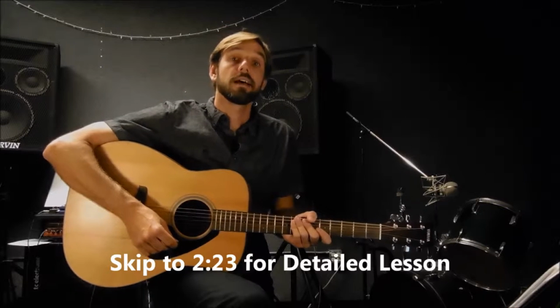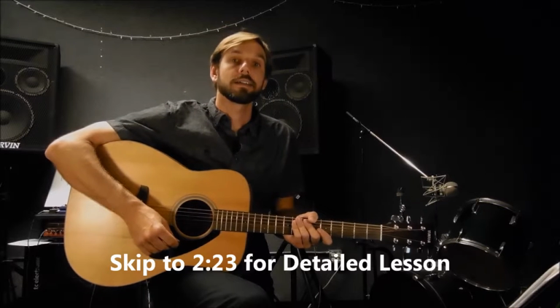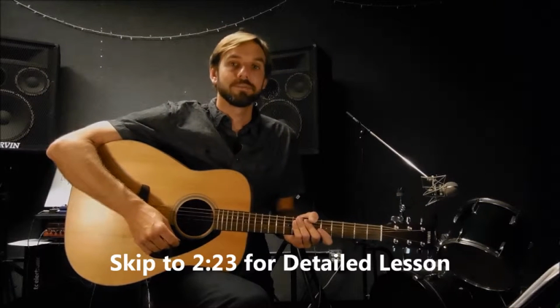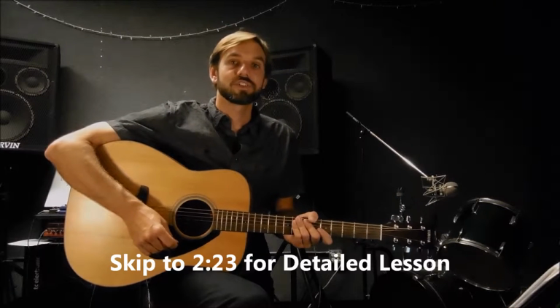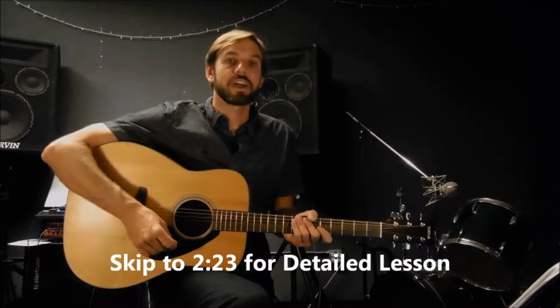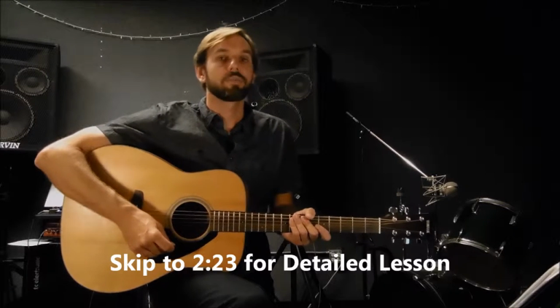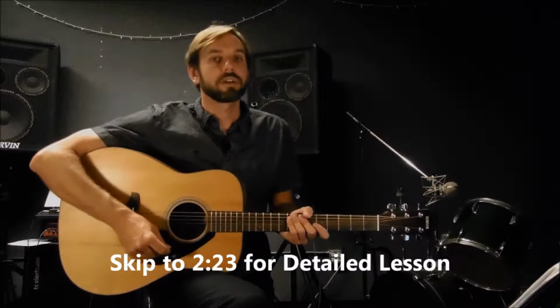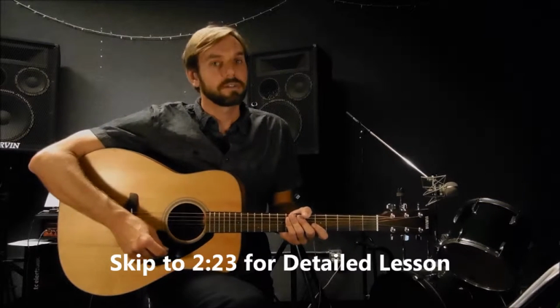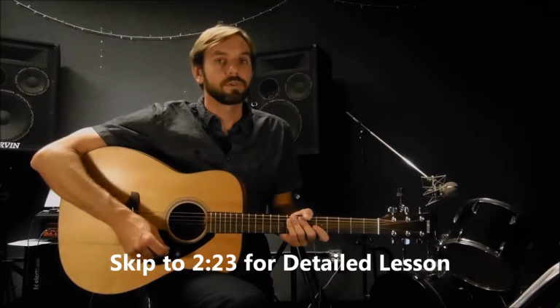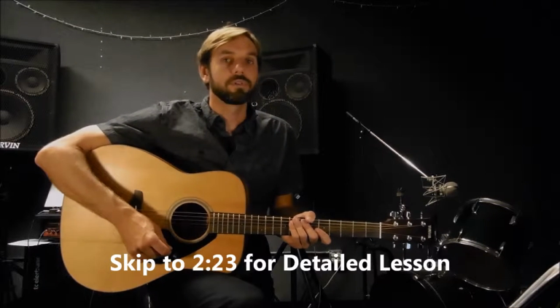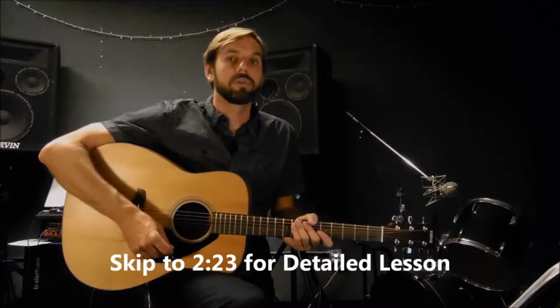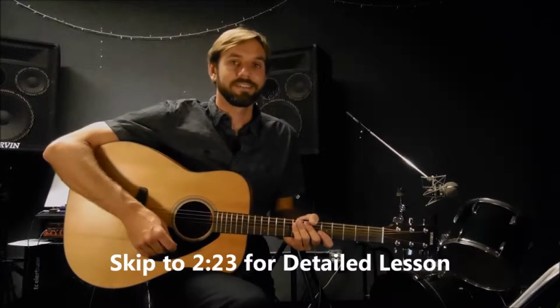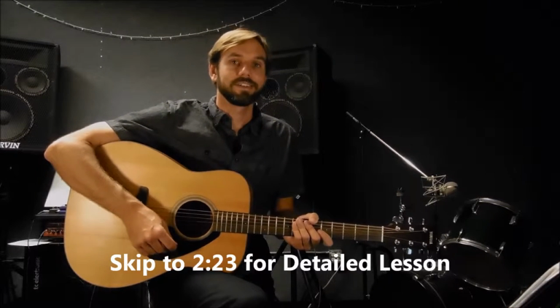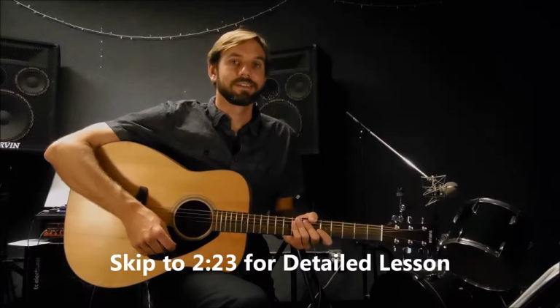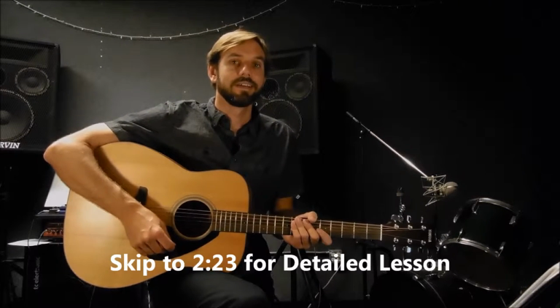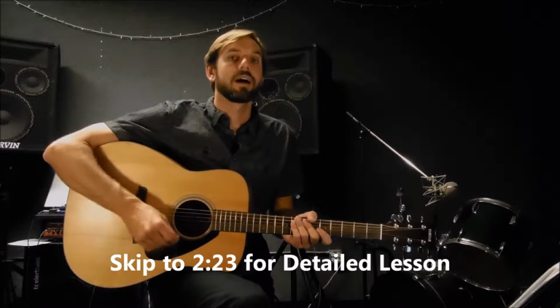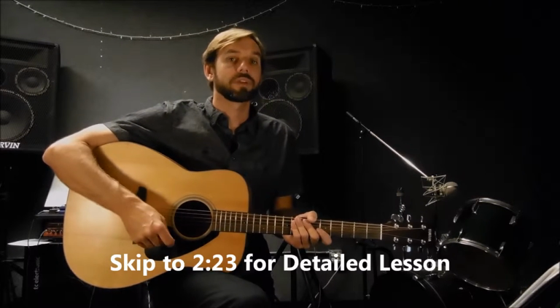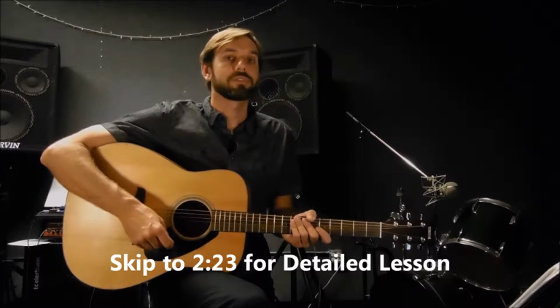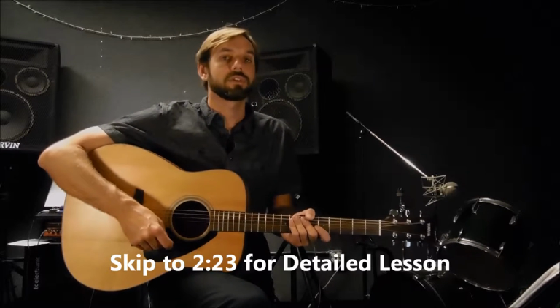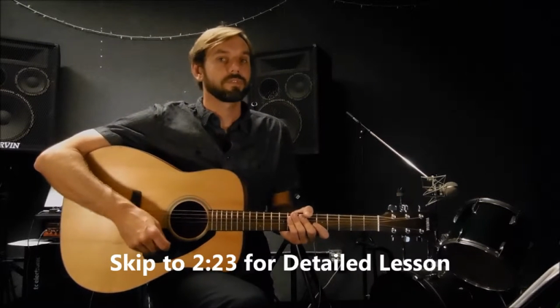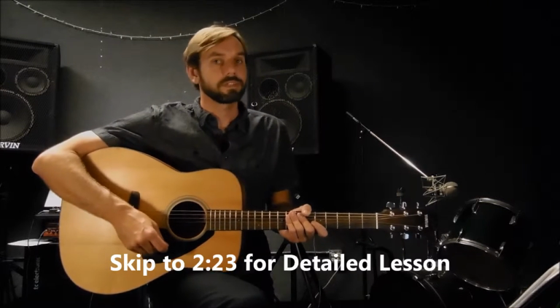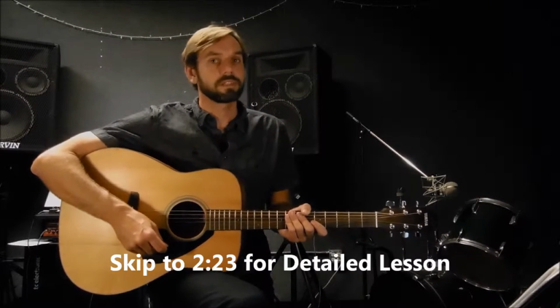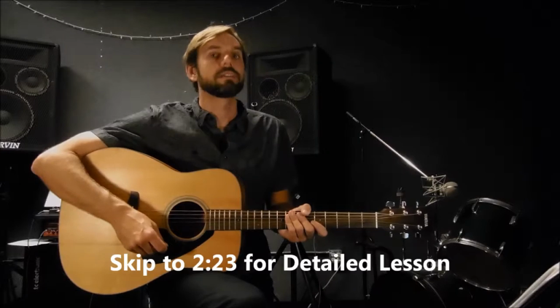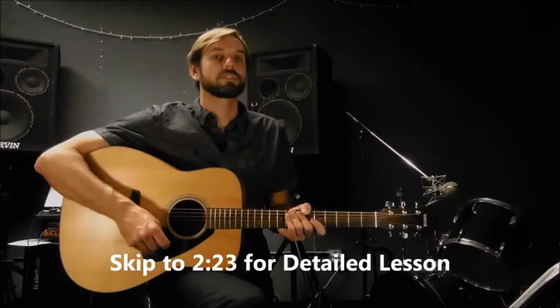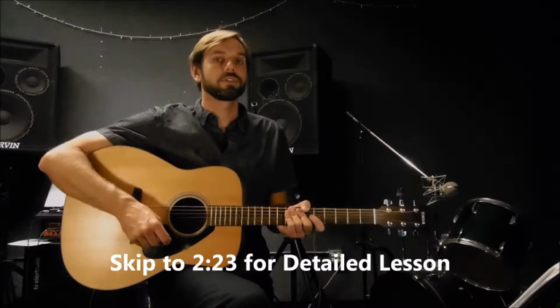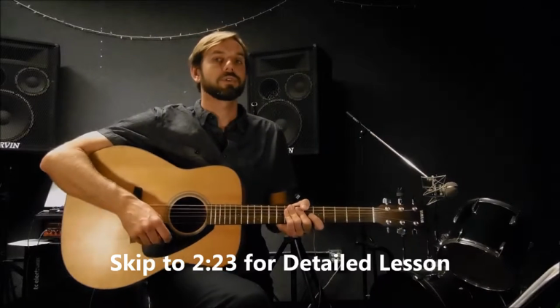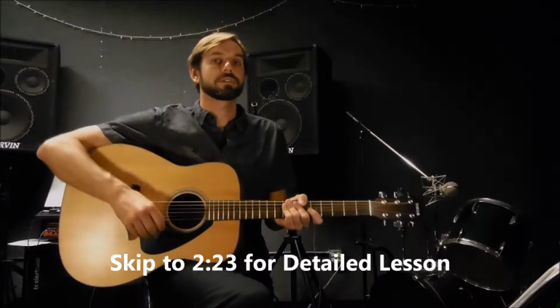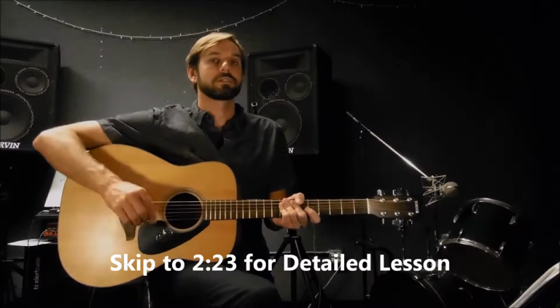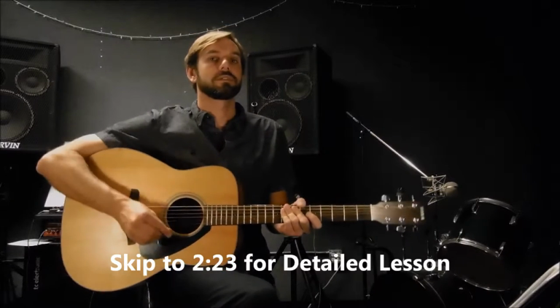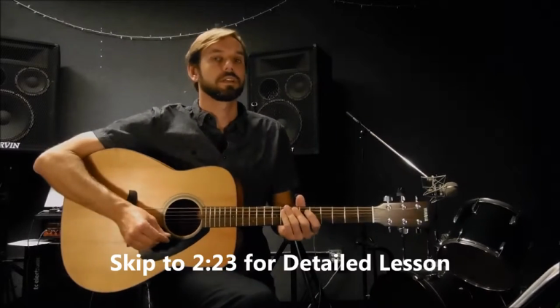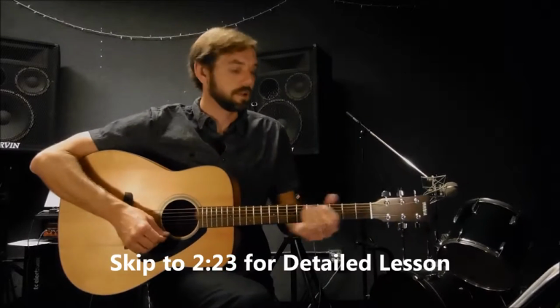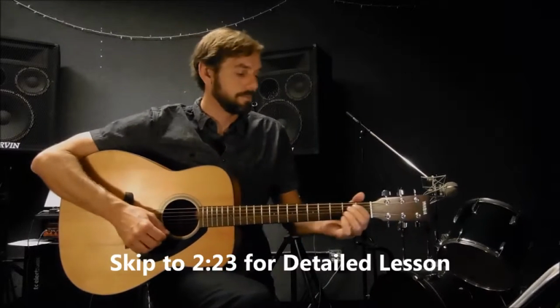Hi, I'm going to show you how to play Heart of Gold by Neil Young. I'll play through the song first, and then I'll show you the chords. Here we go.